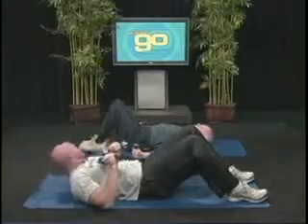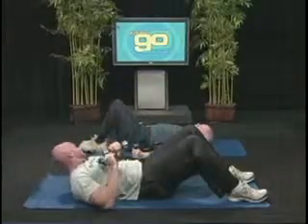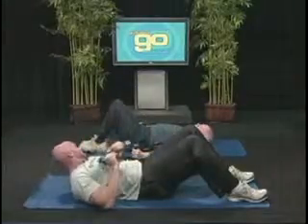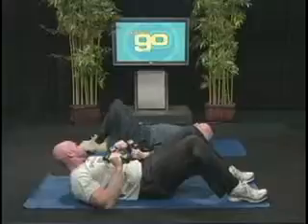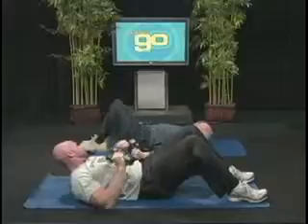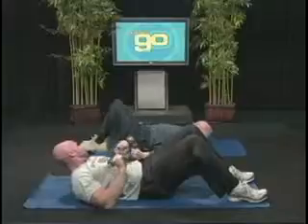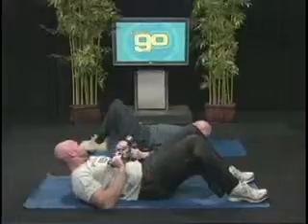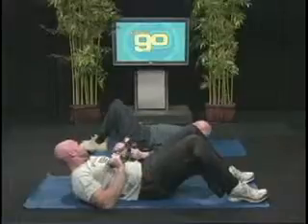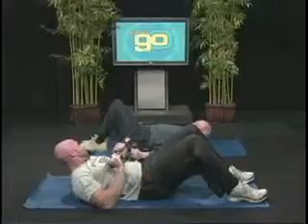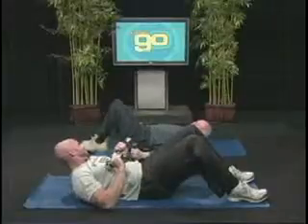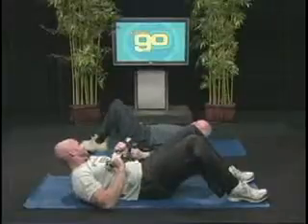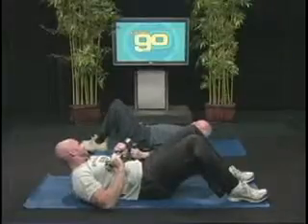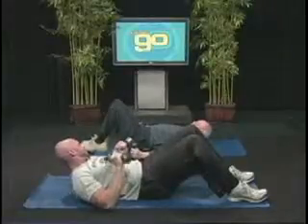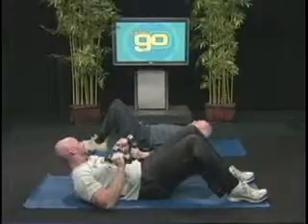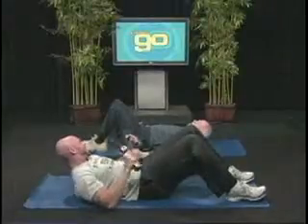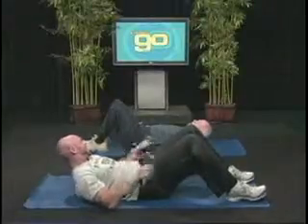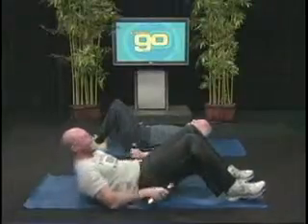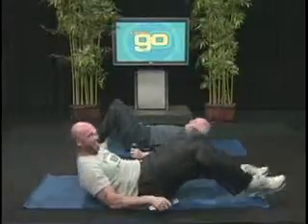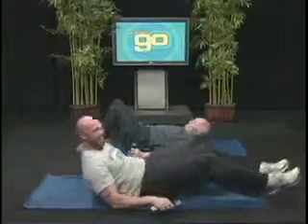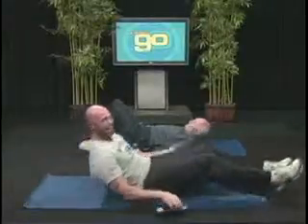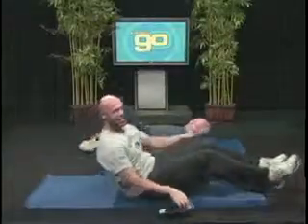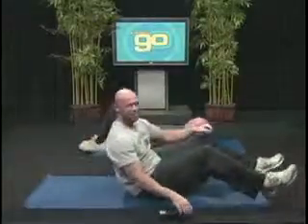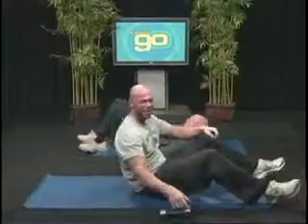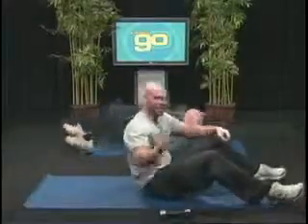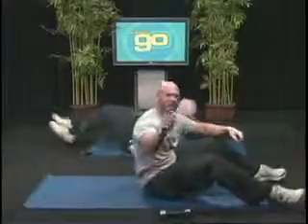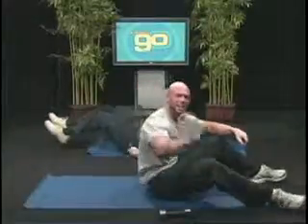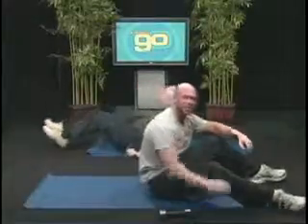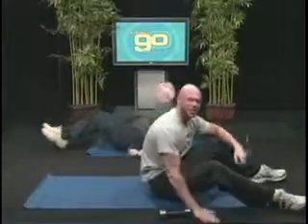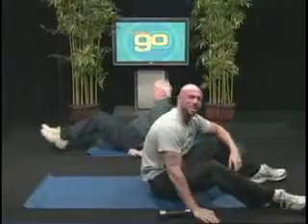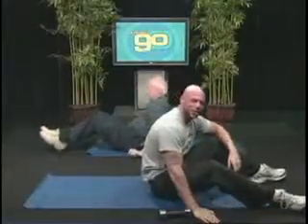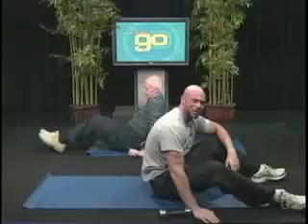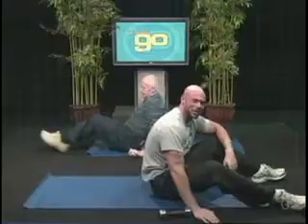How are you feeling over there? Great. All right, everybody, now it's your turn to Get Up and Go.